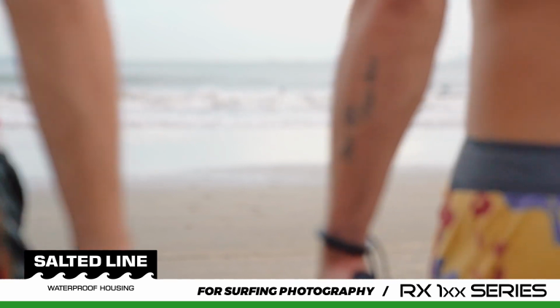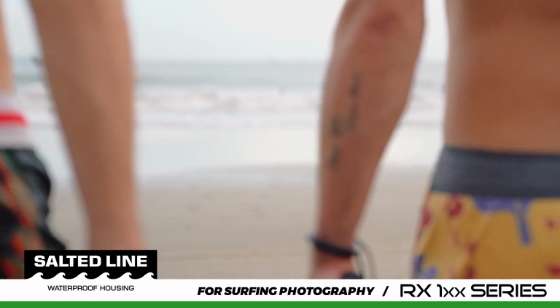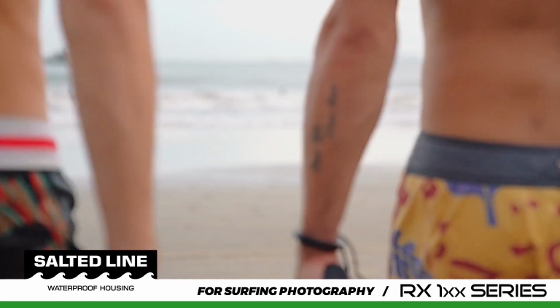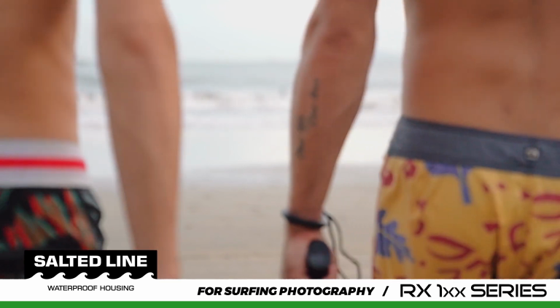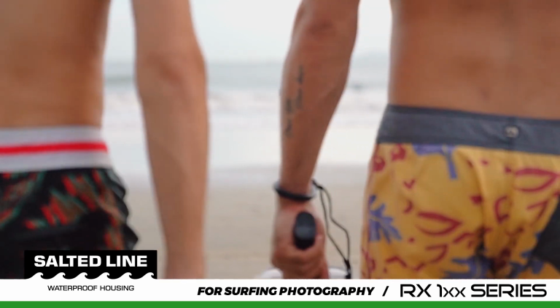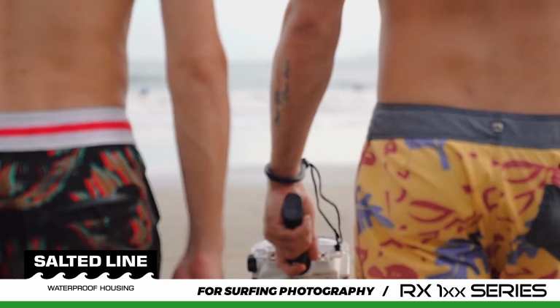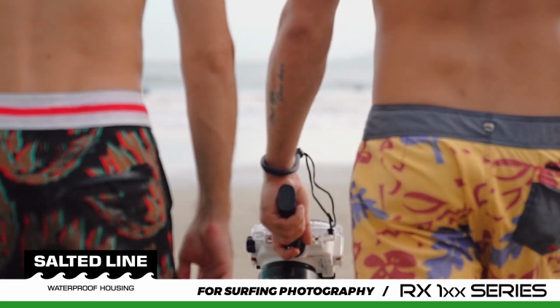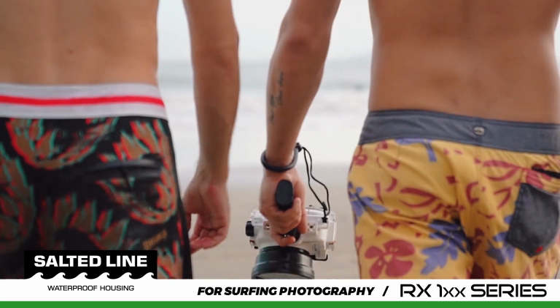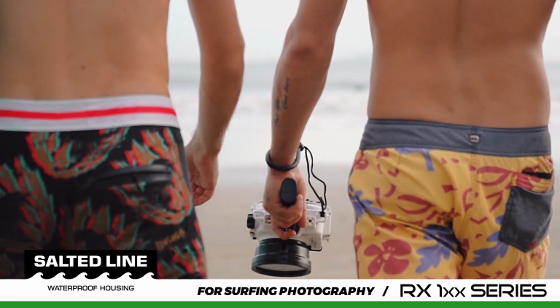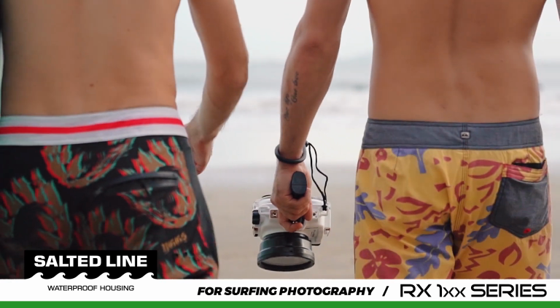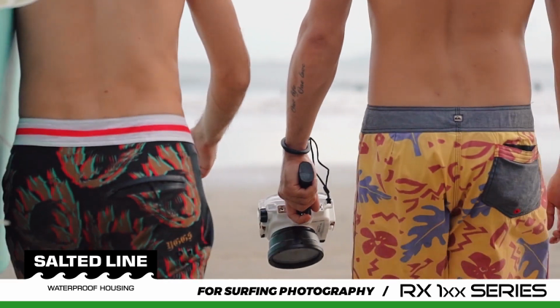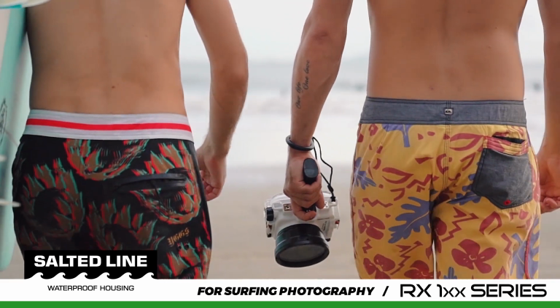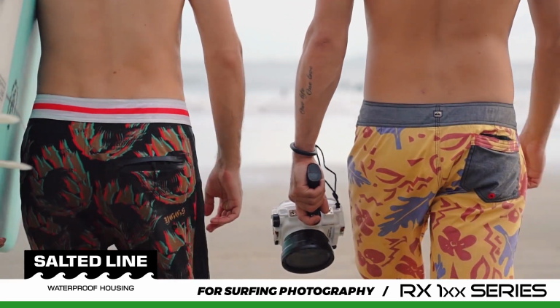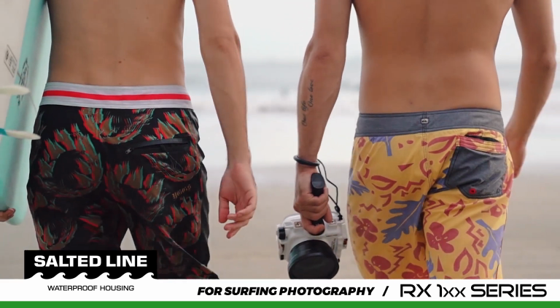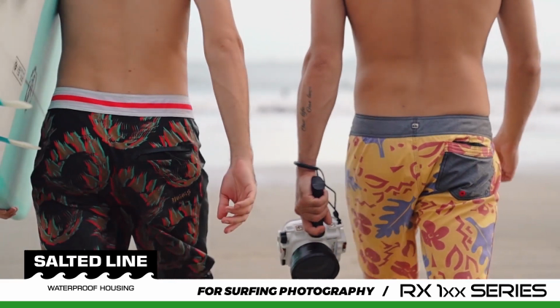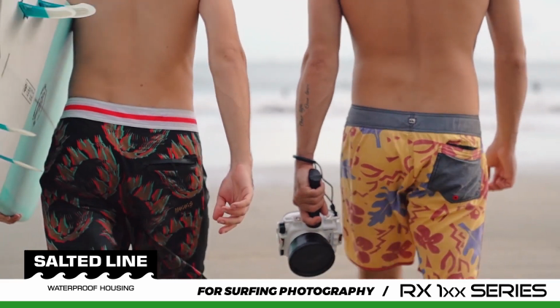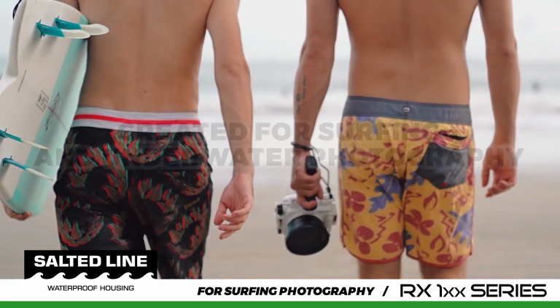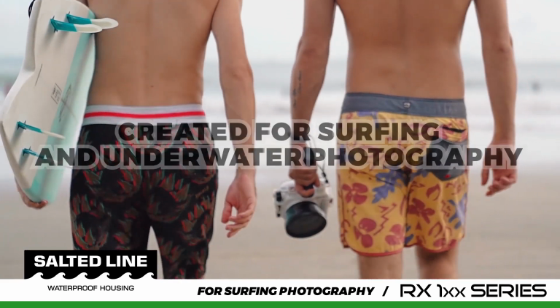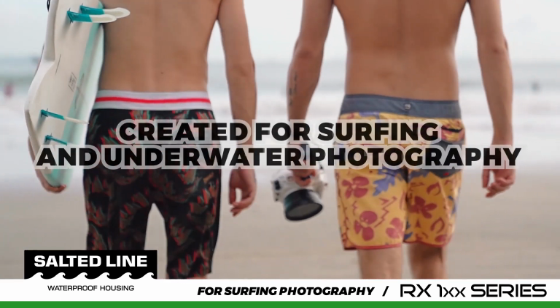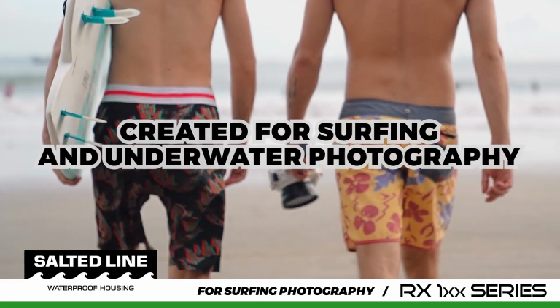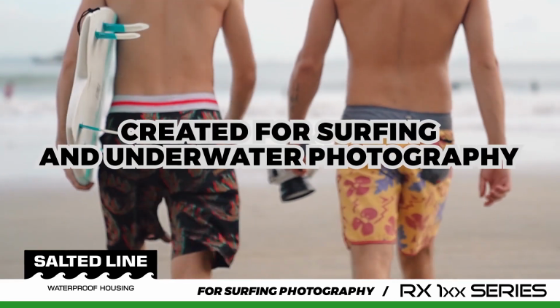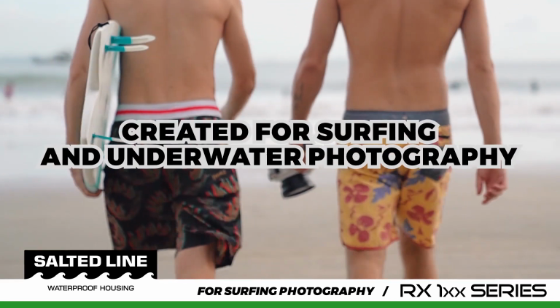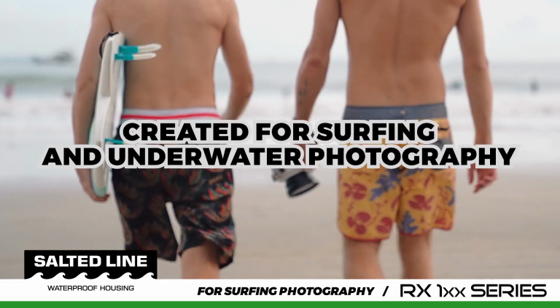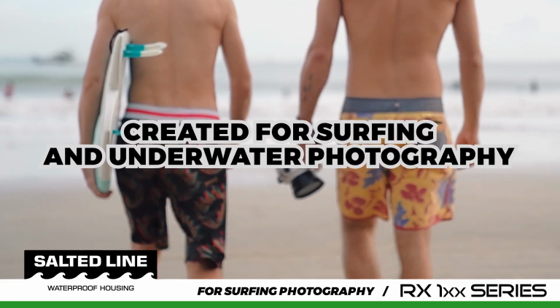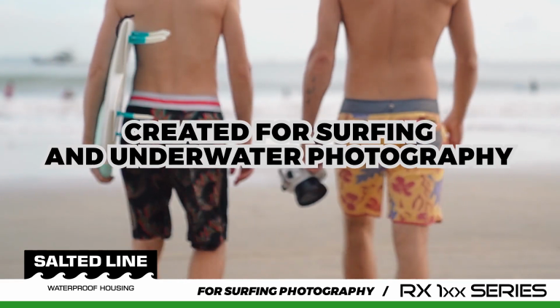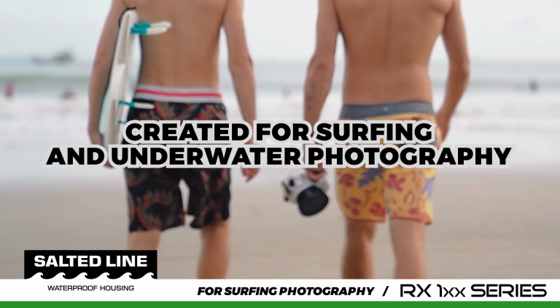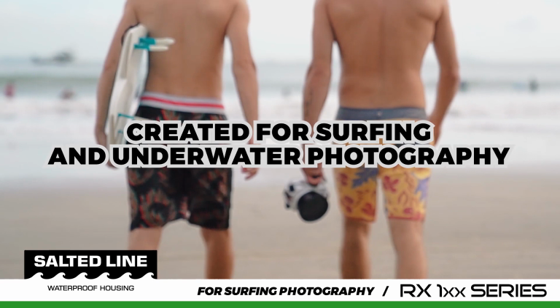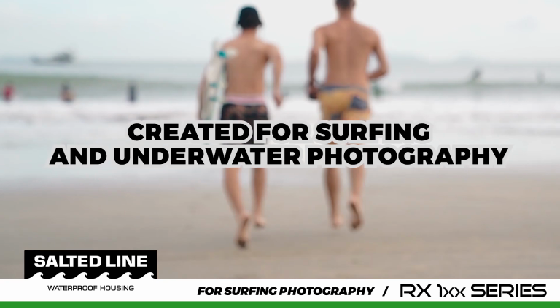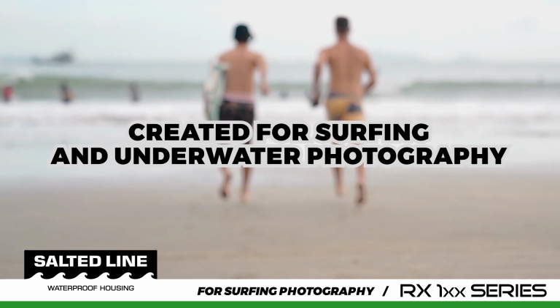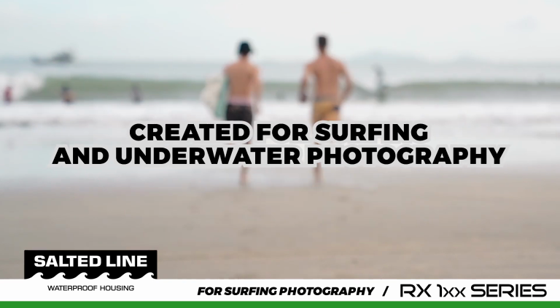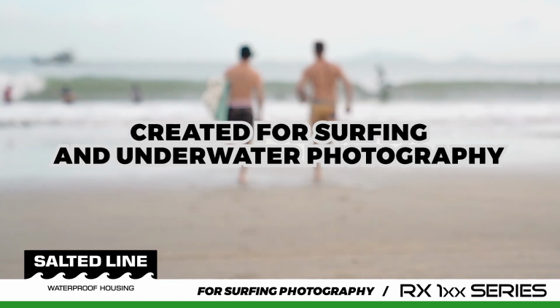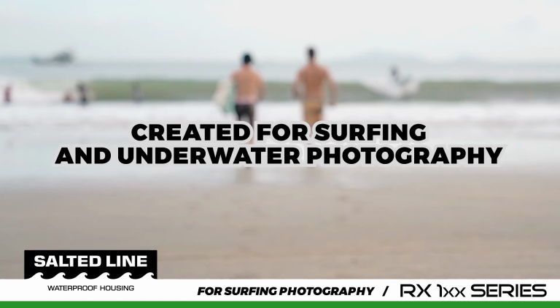Salted Line Waterproof Housing — created for surfing and underwater photography.